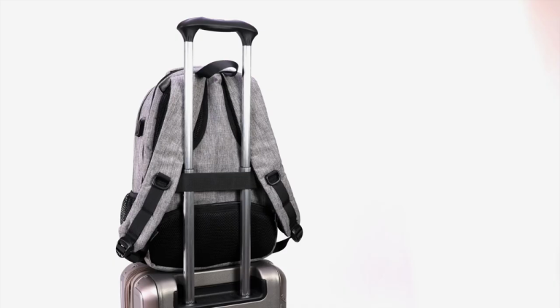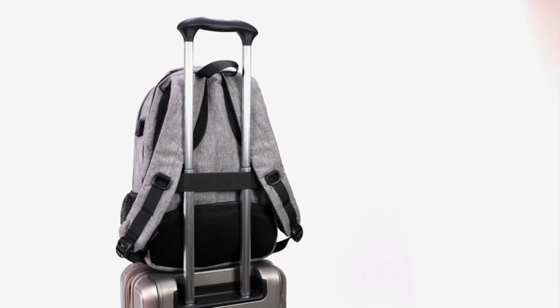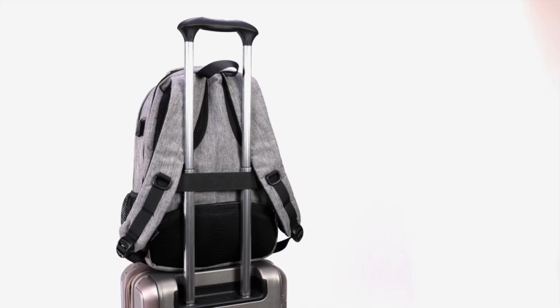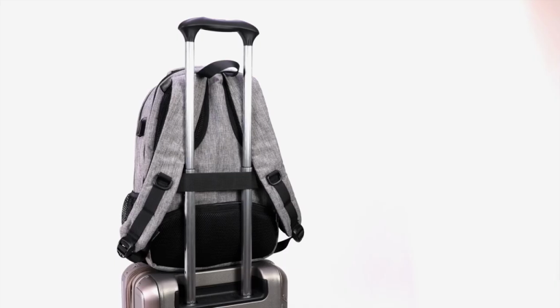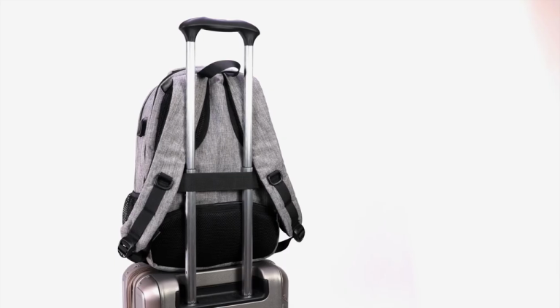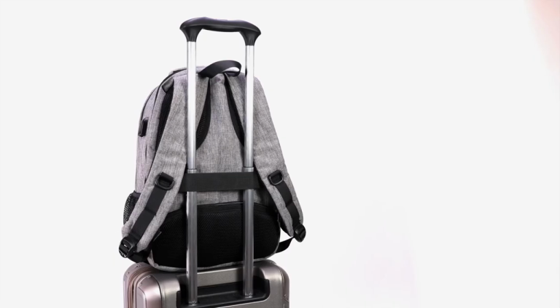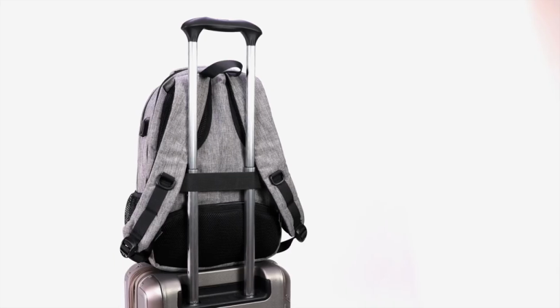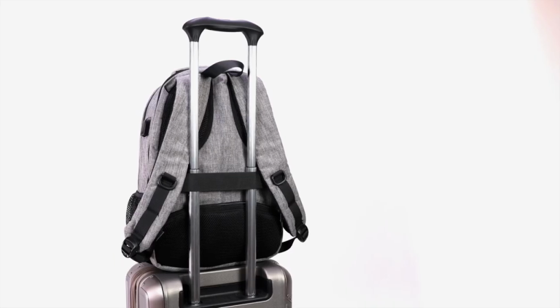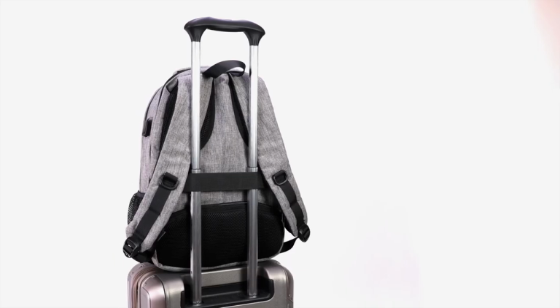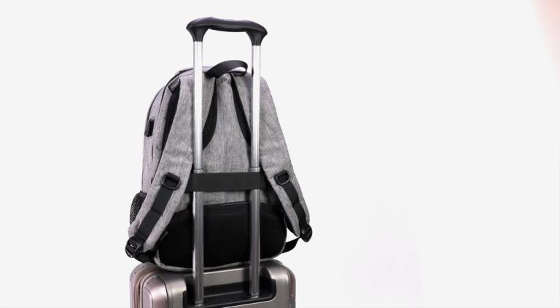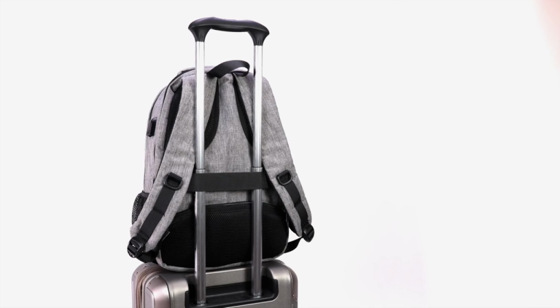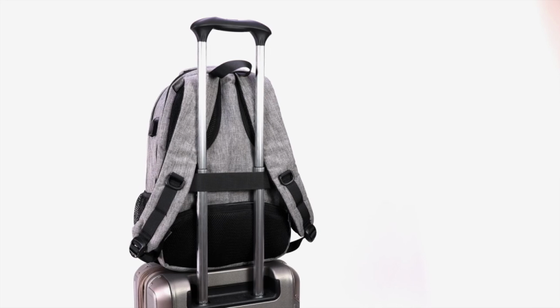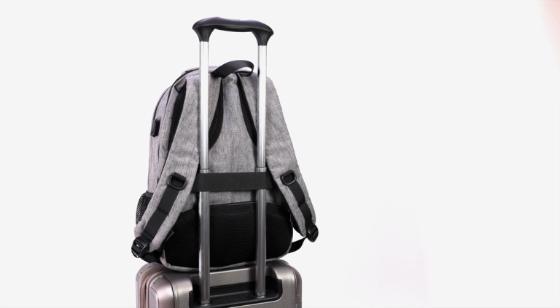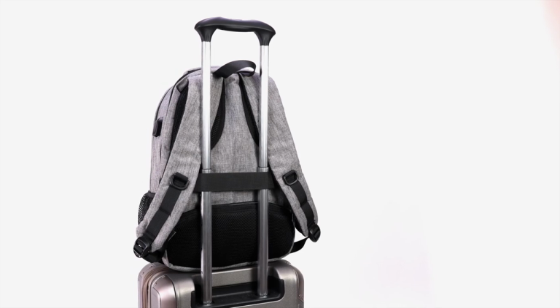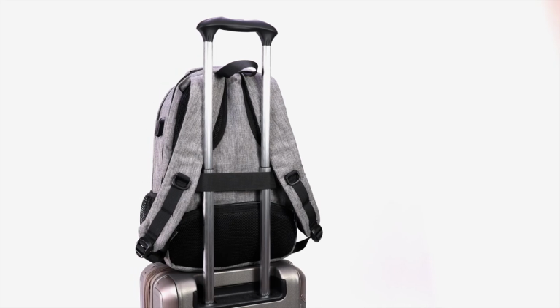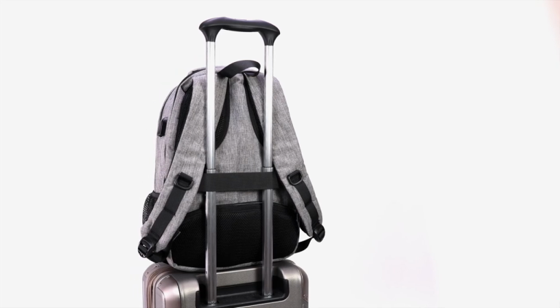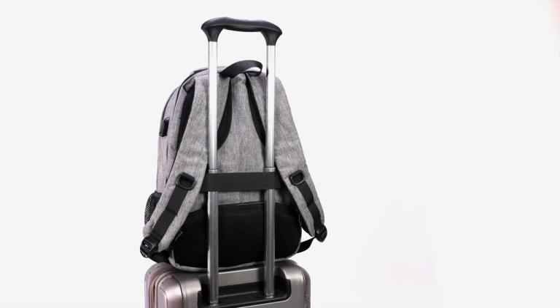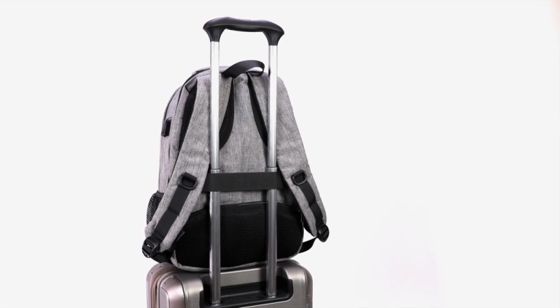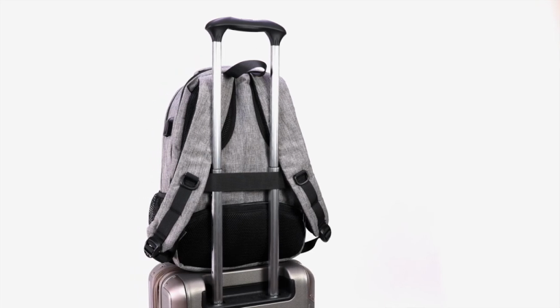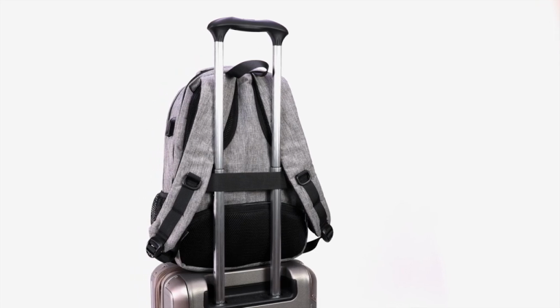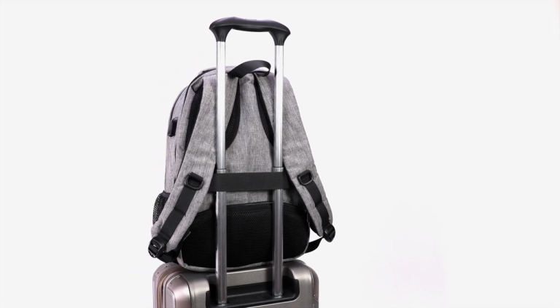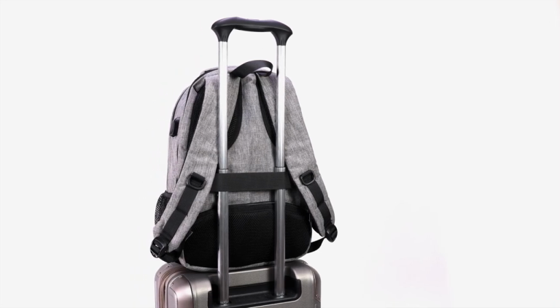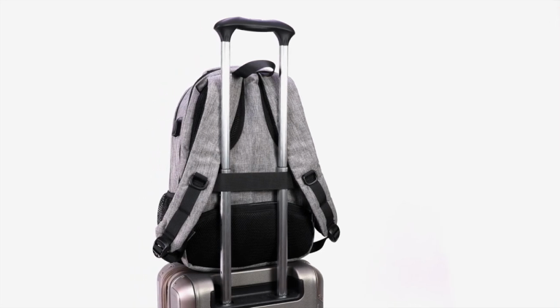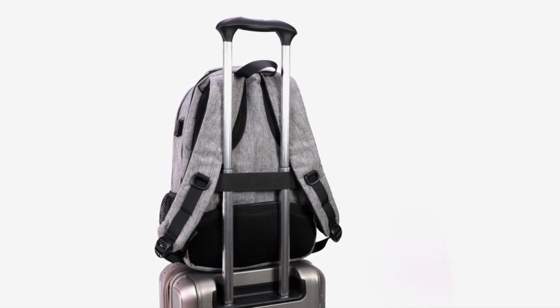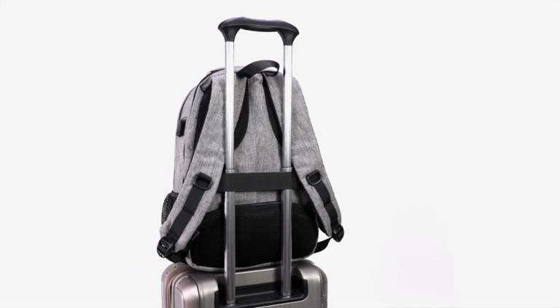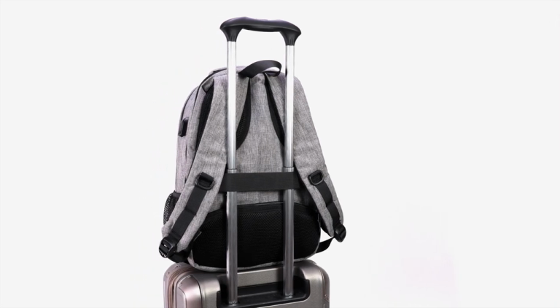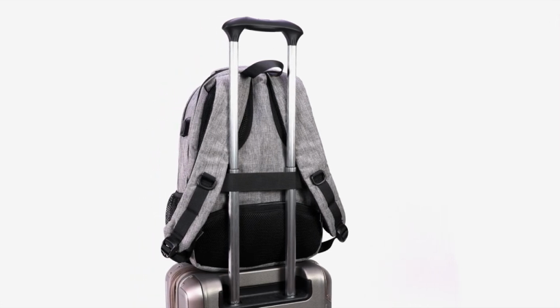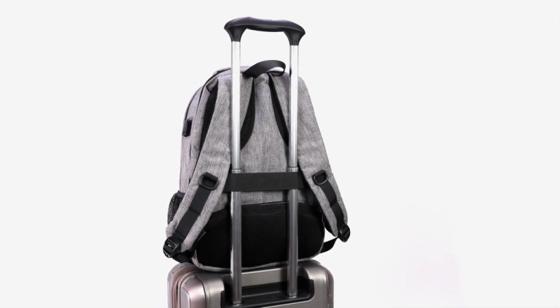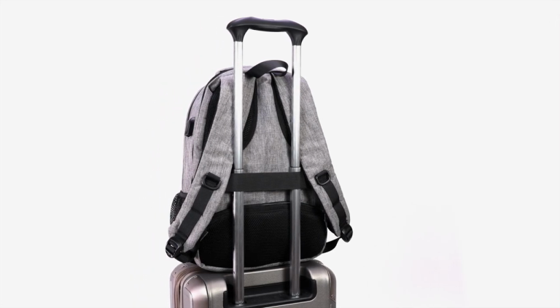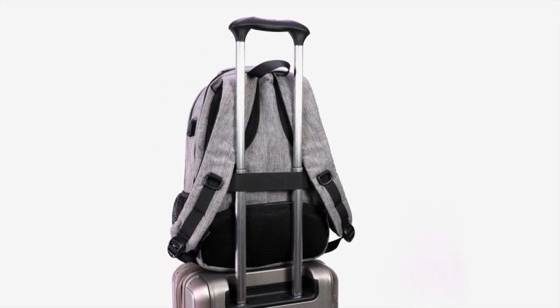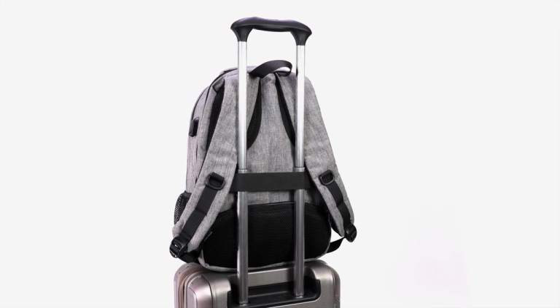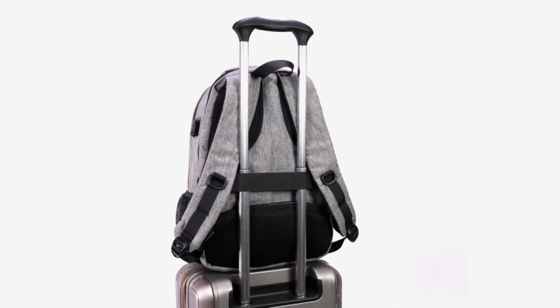And finally, there's a trolley sleeve in the back for attaching the bag to rolling luggage while traveling.